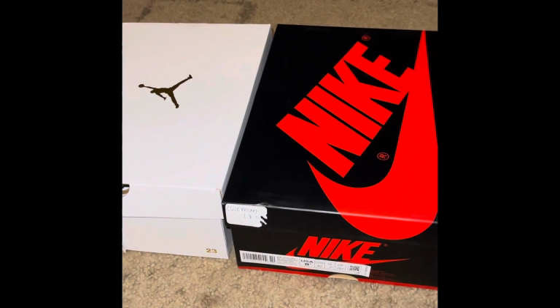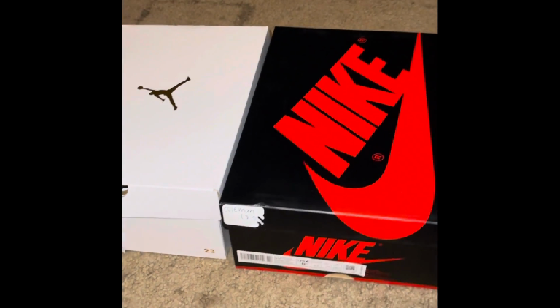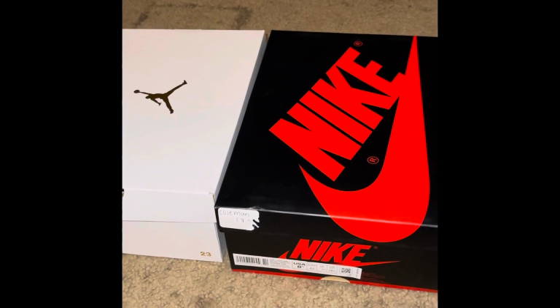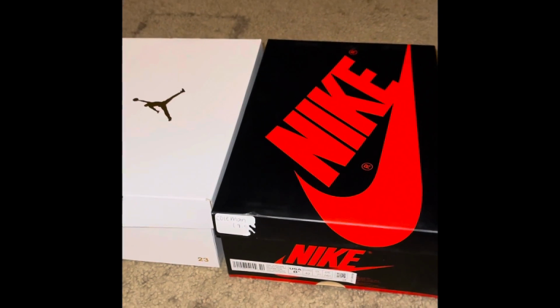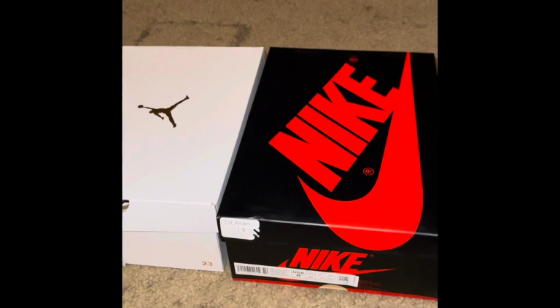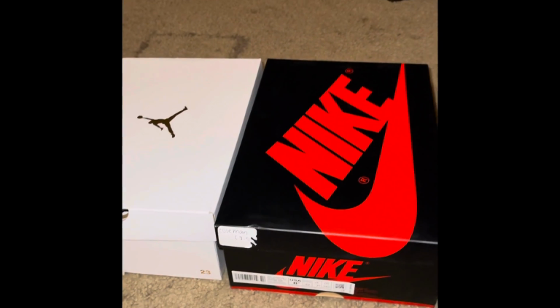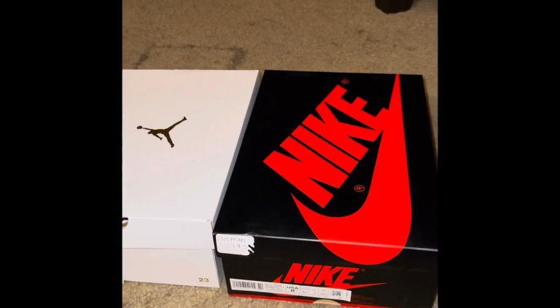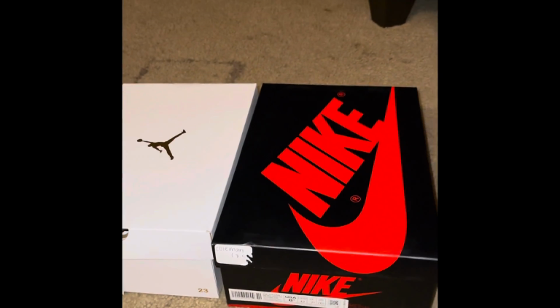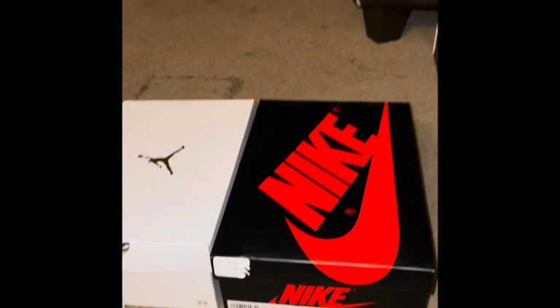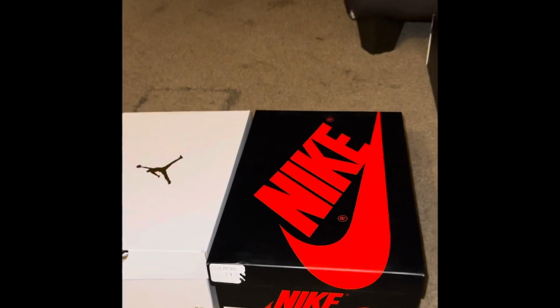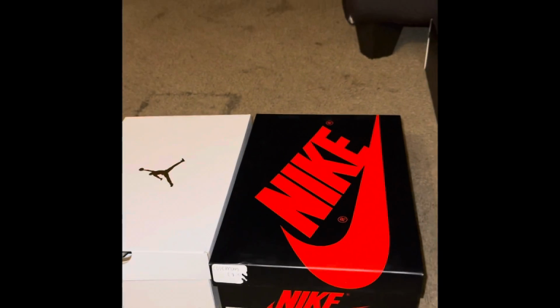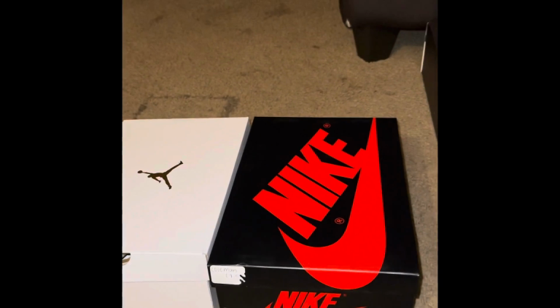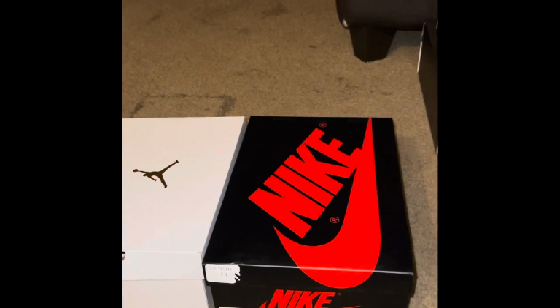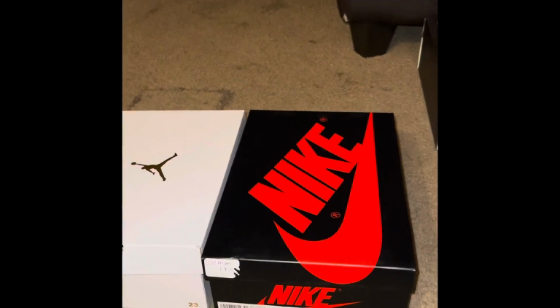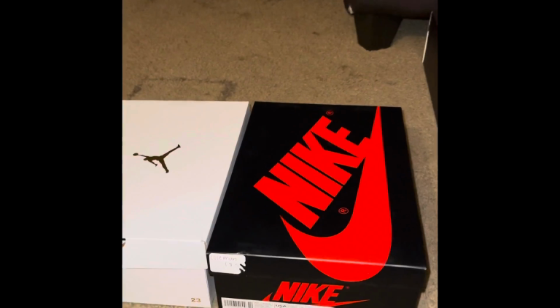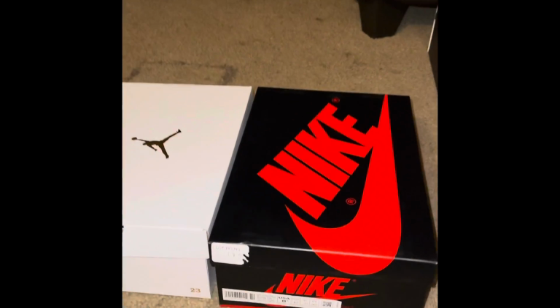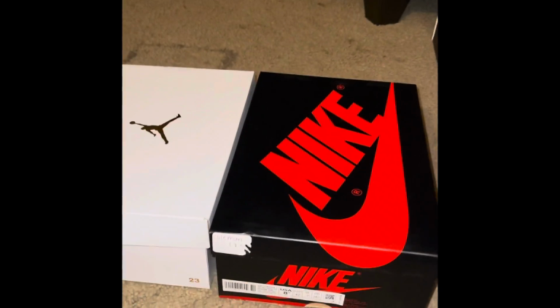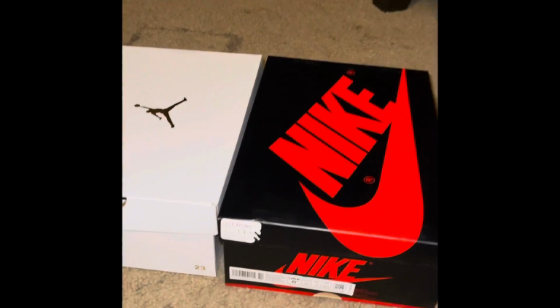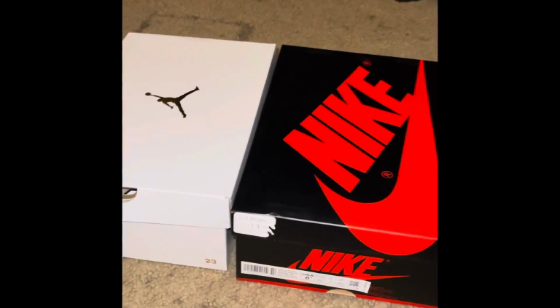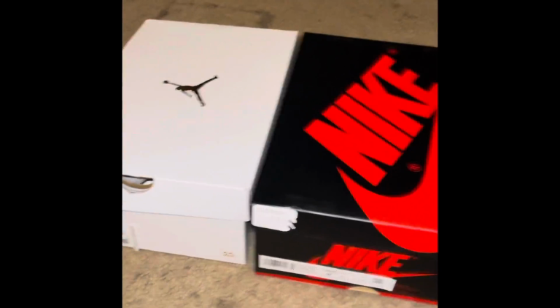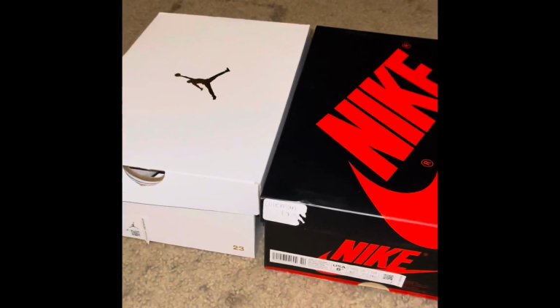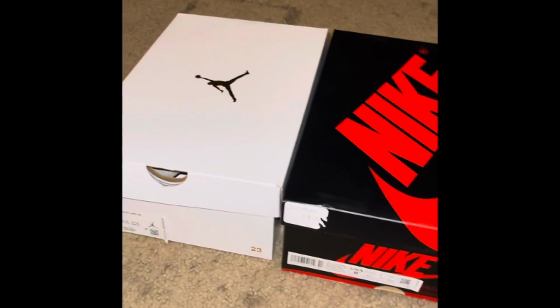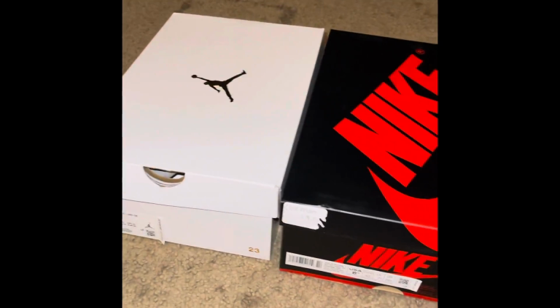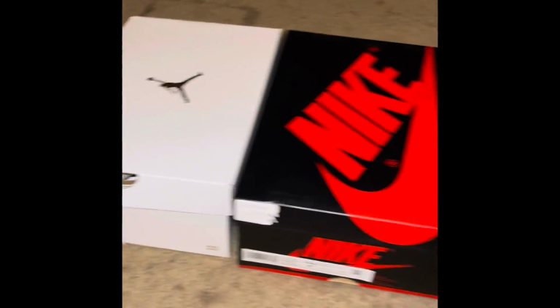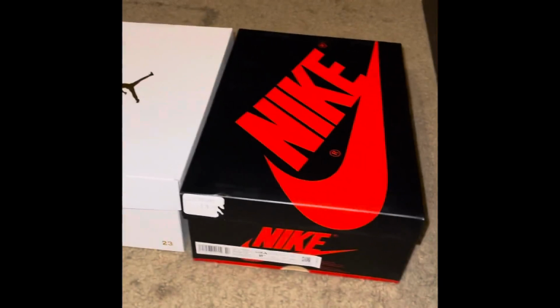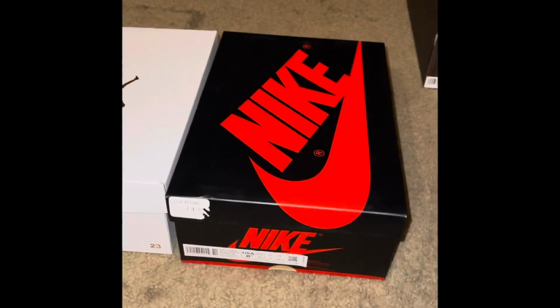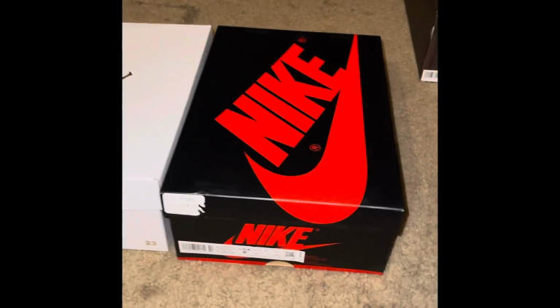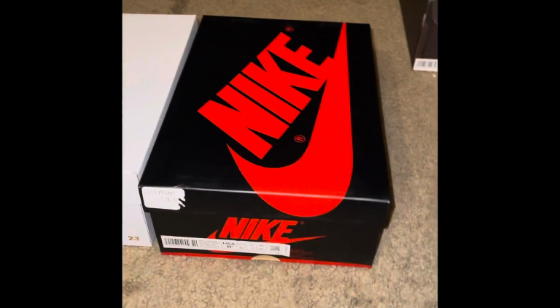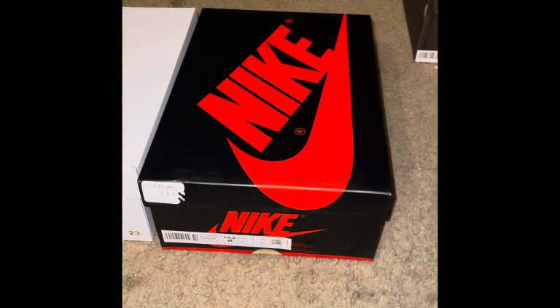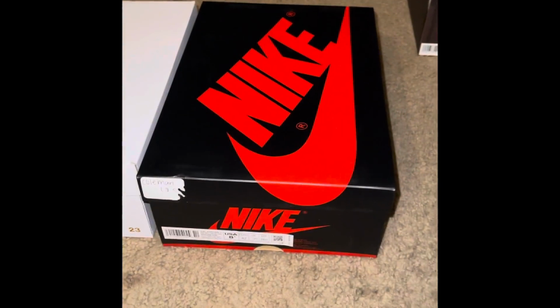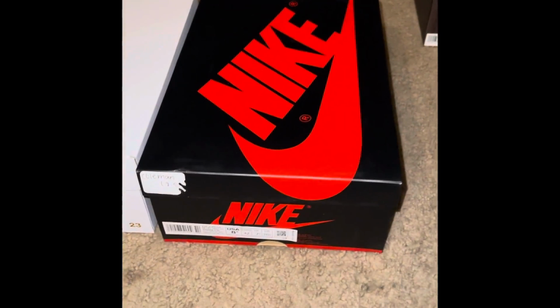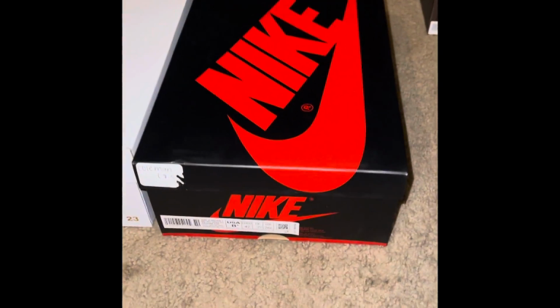Alright you guys, as you can see I have two boxes here with my vibe music going in the back. So let's get started.